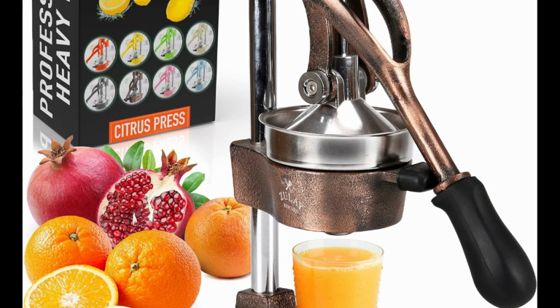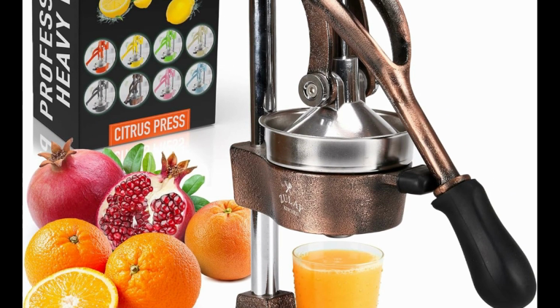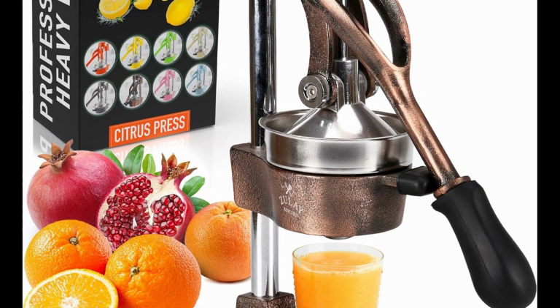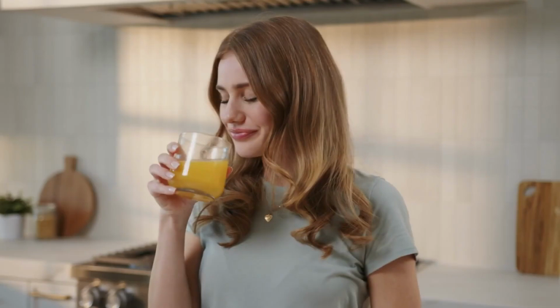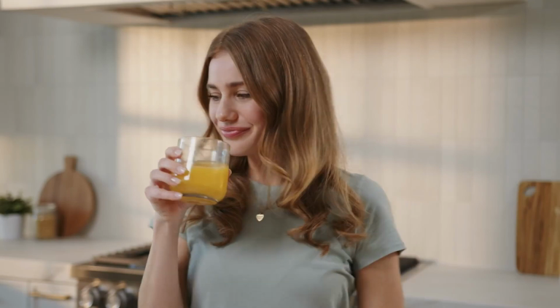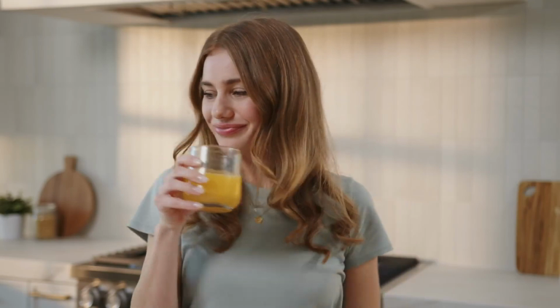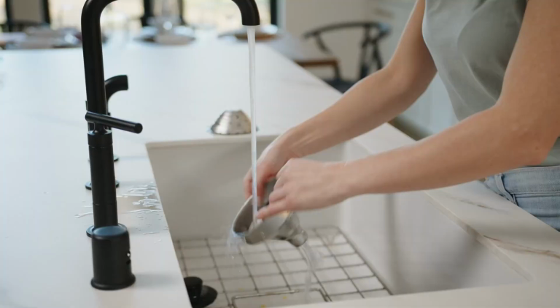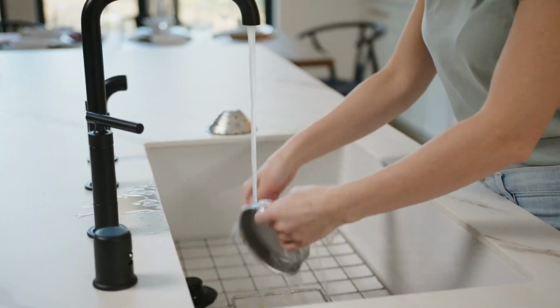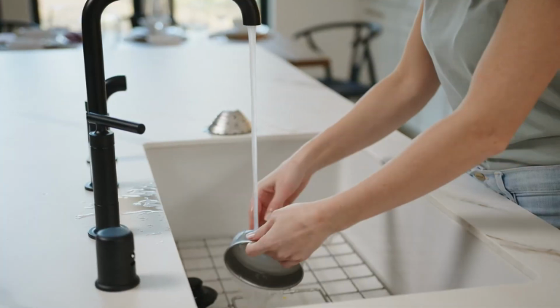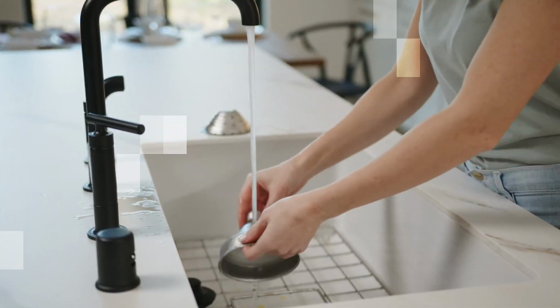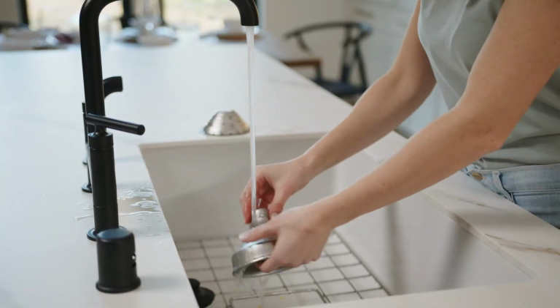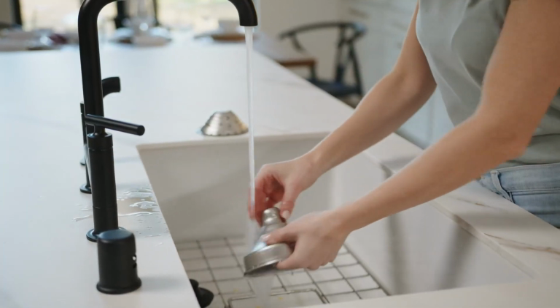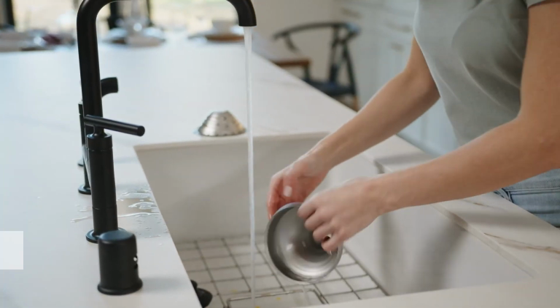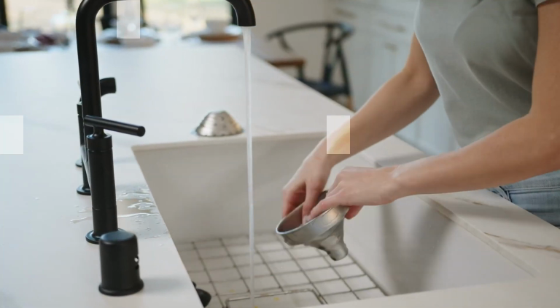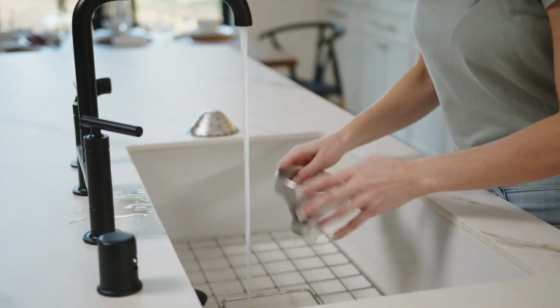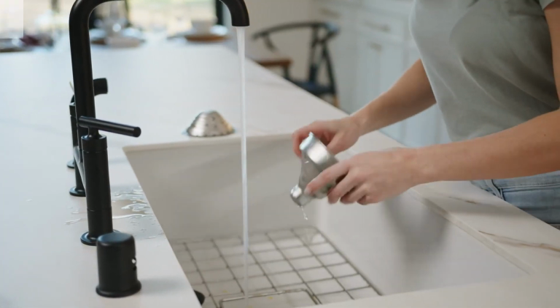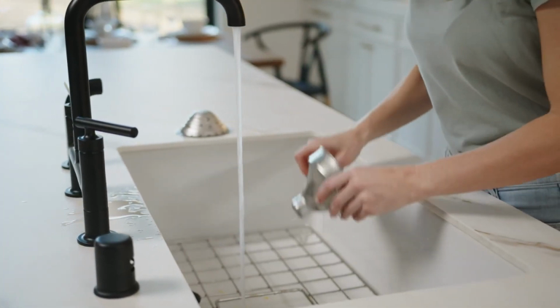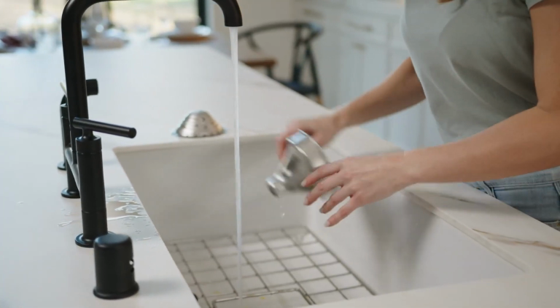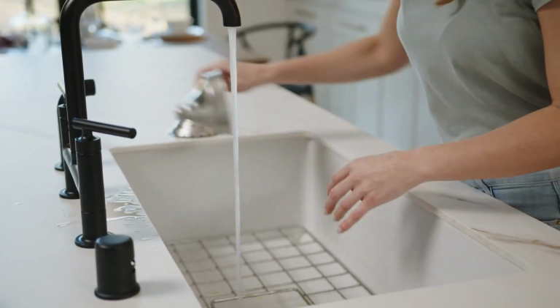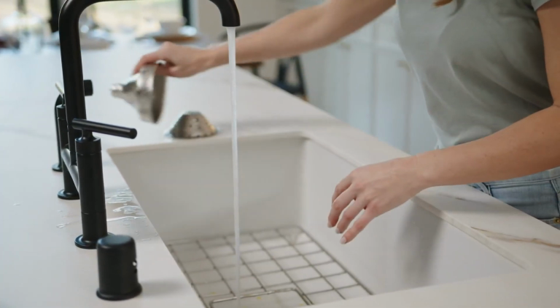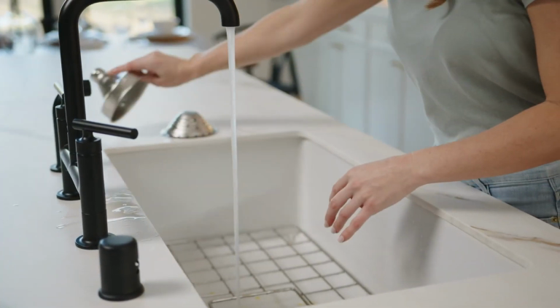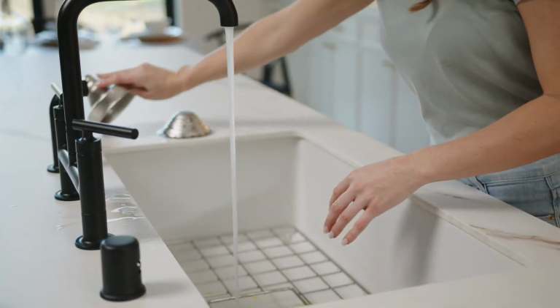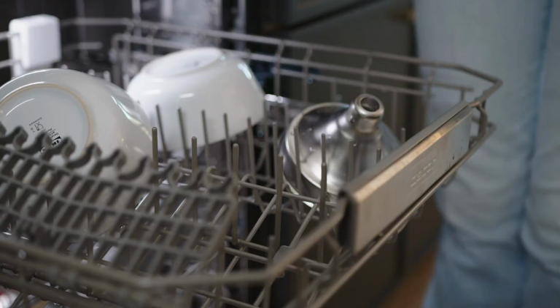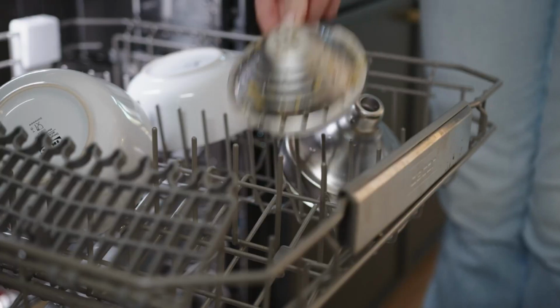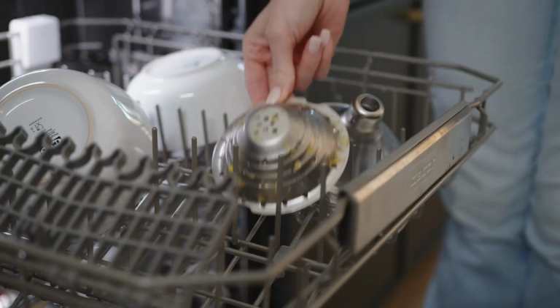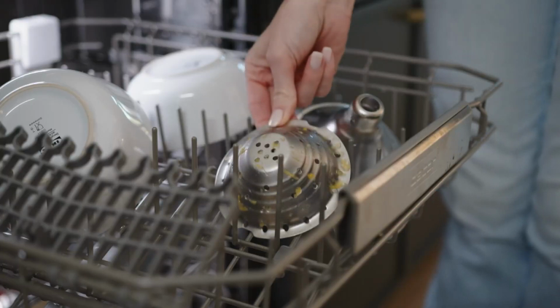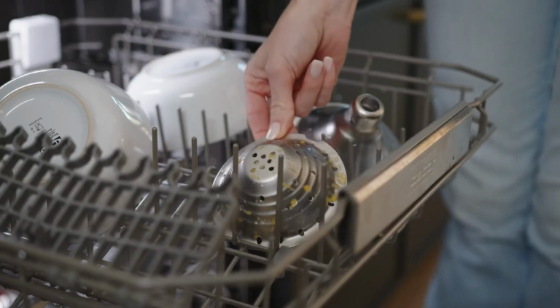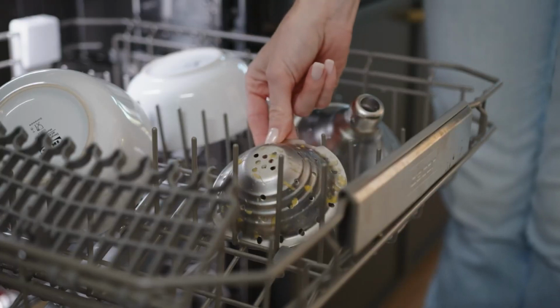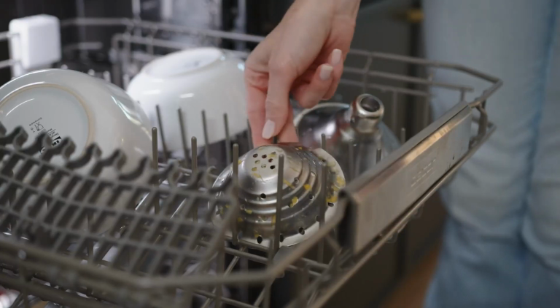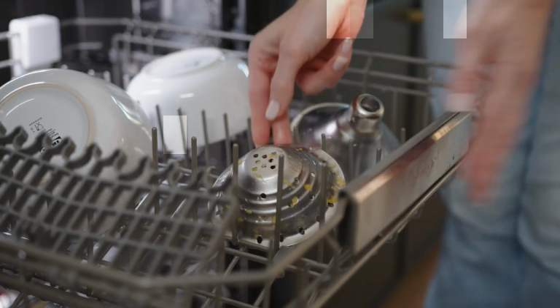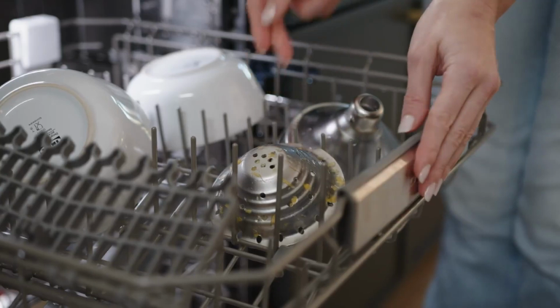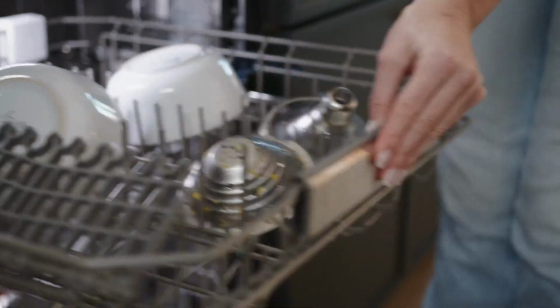This hand juicer is great for both professional and at-home use. Get the best price and discount for this product — click the link in the description.